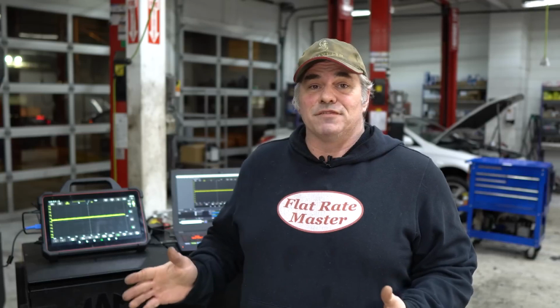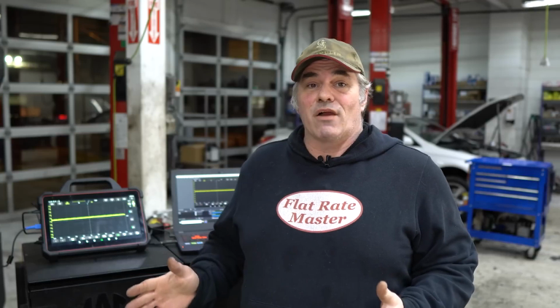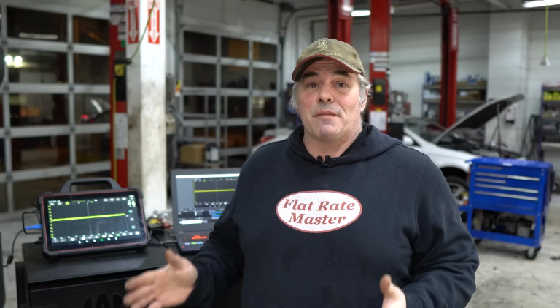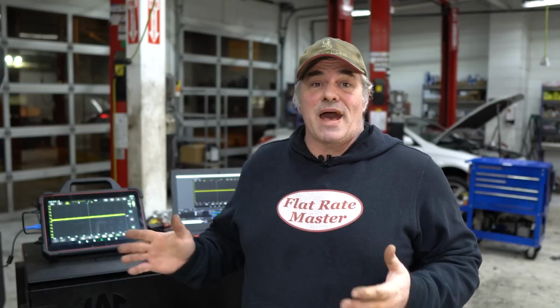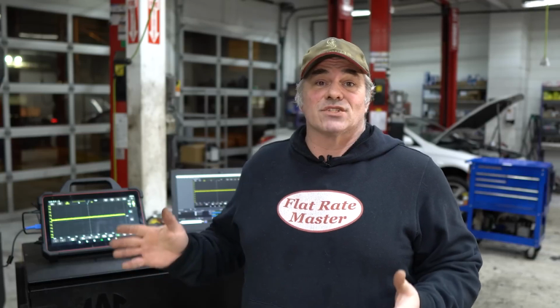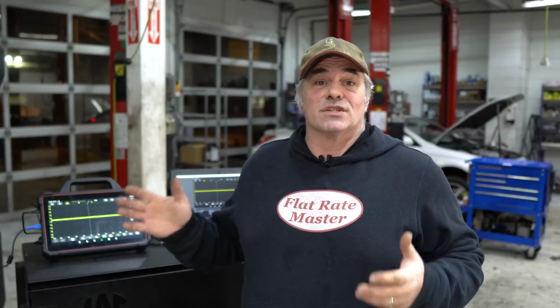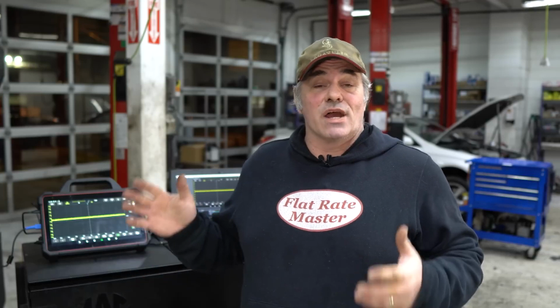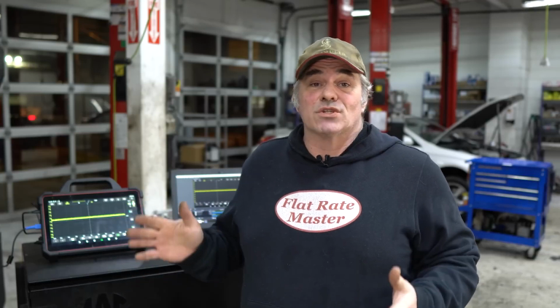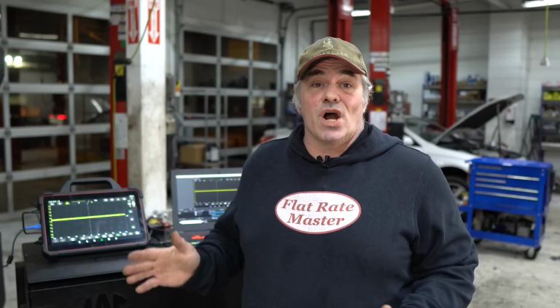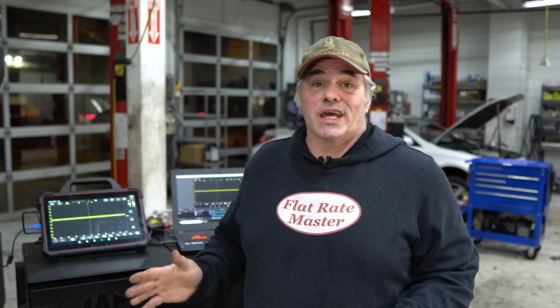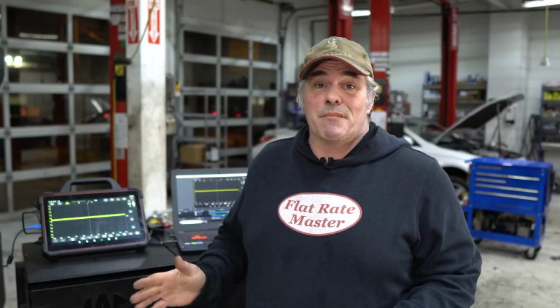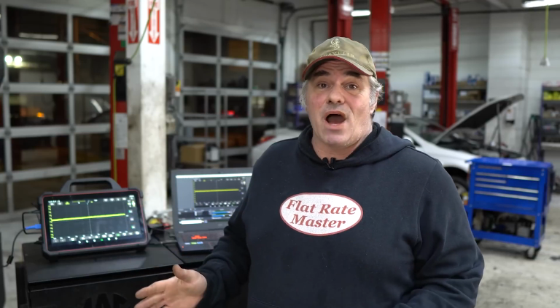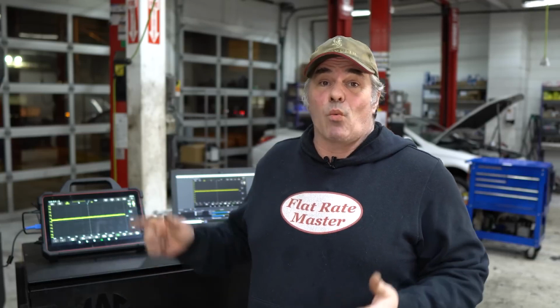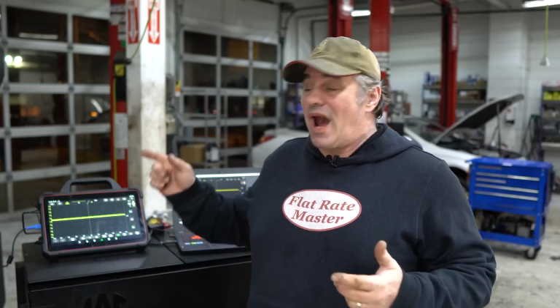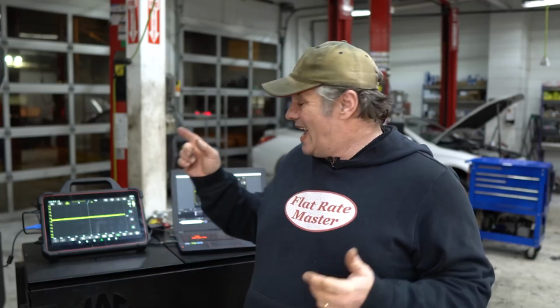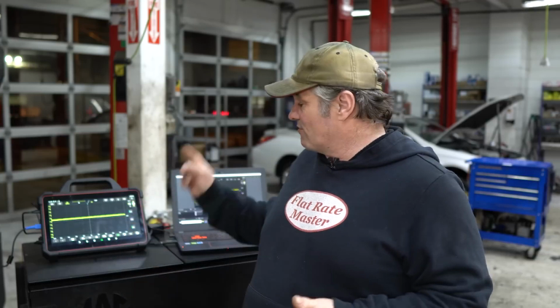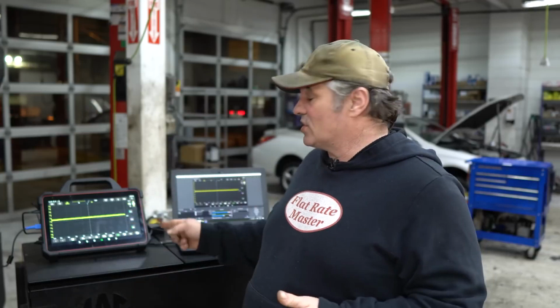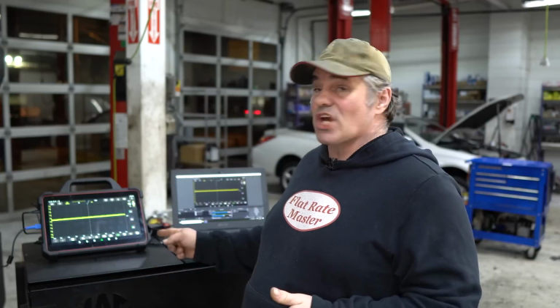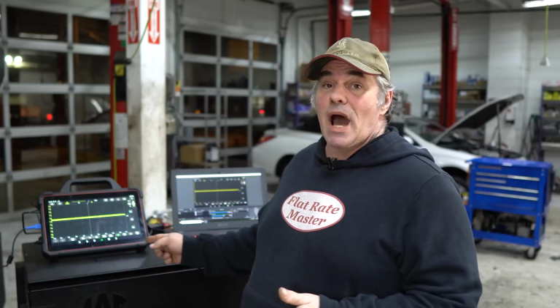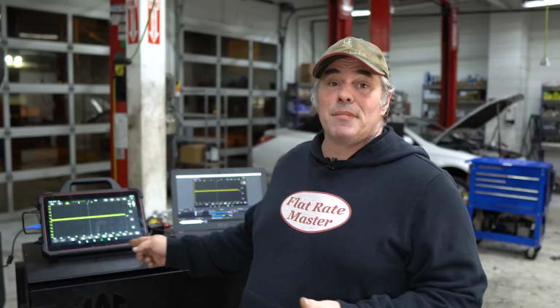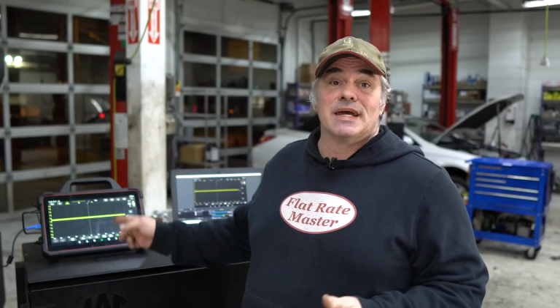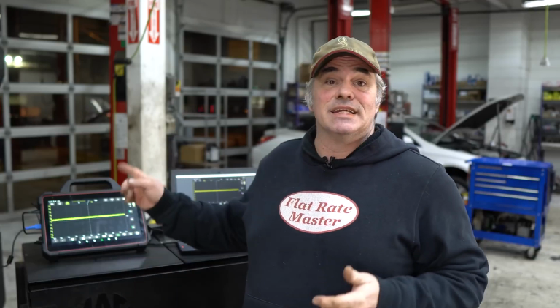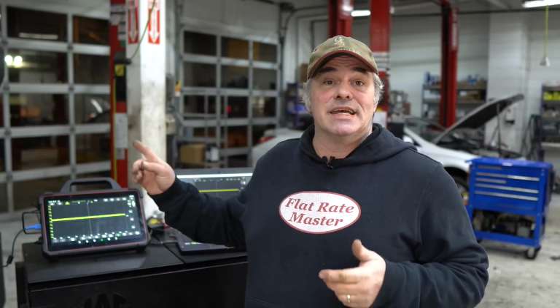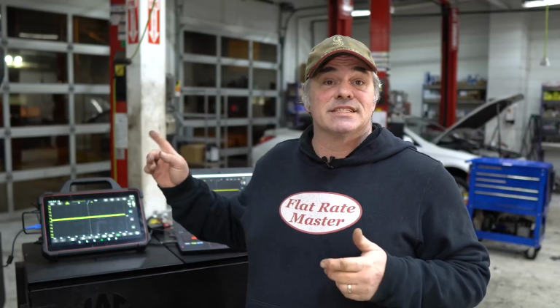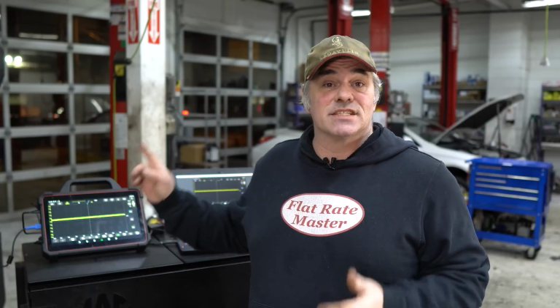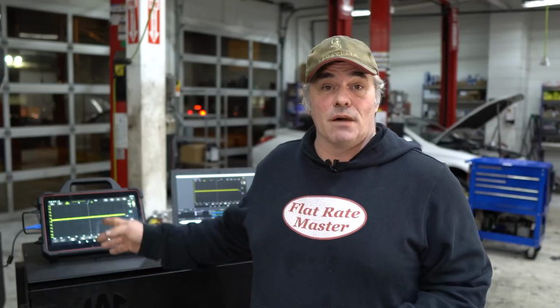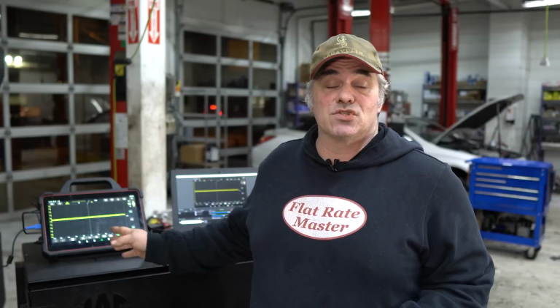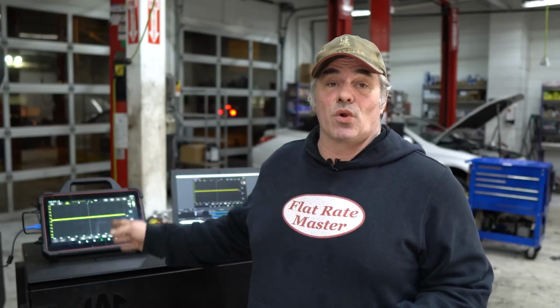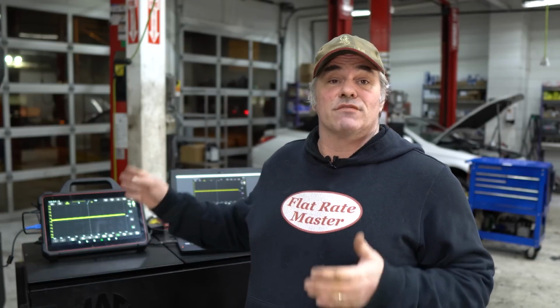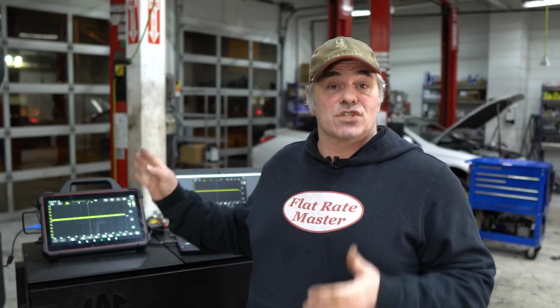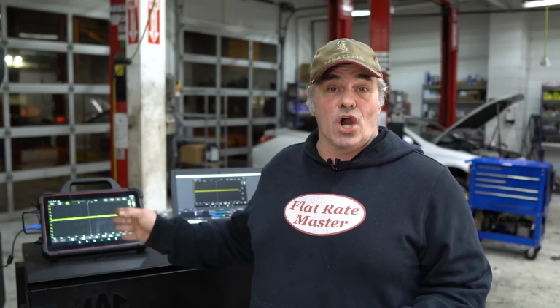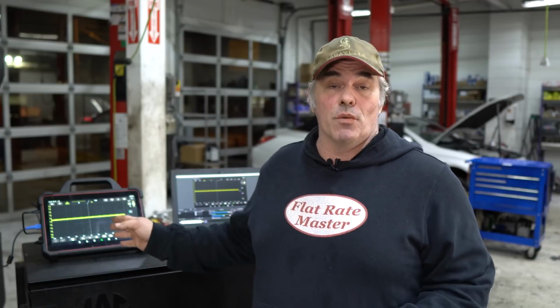I'm the Flat Rate Master and today we're talking about why every shop needs some sort of scope.